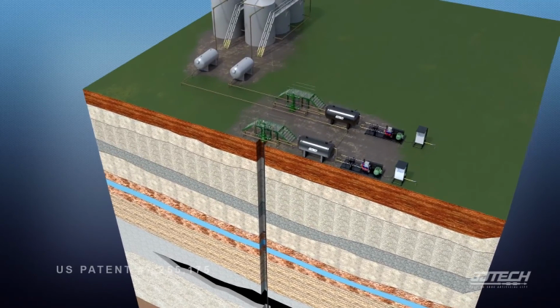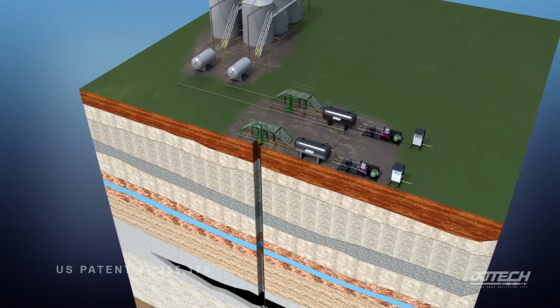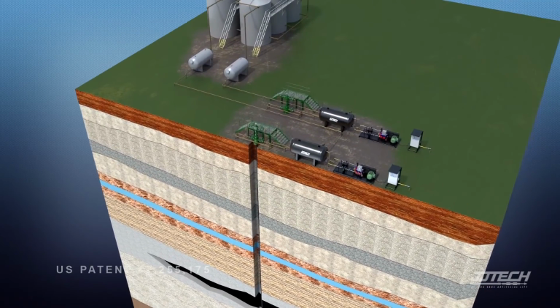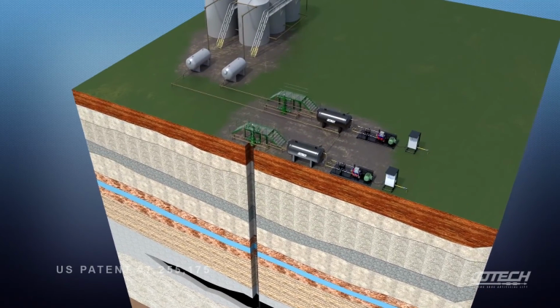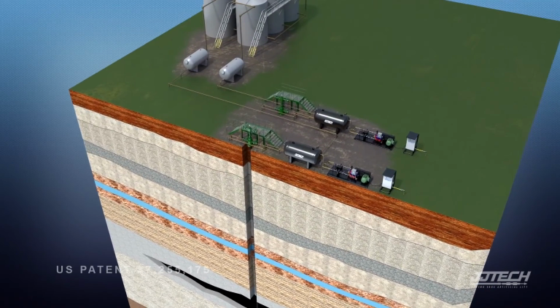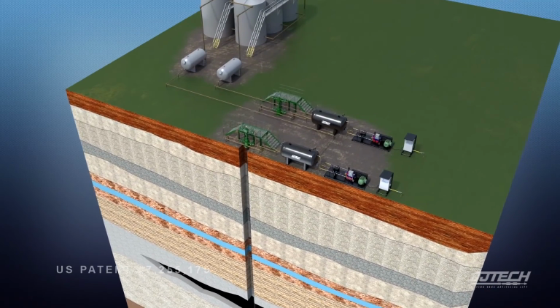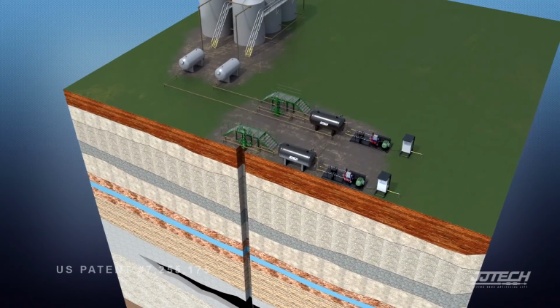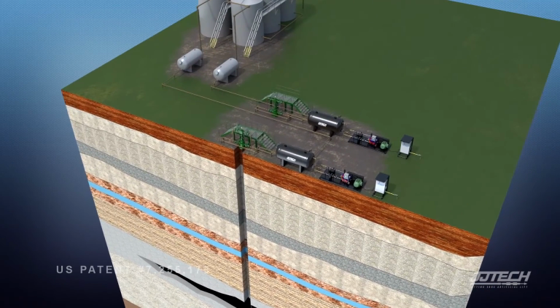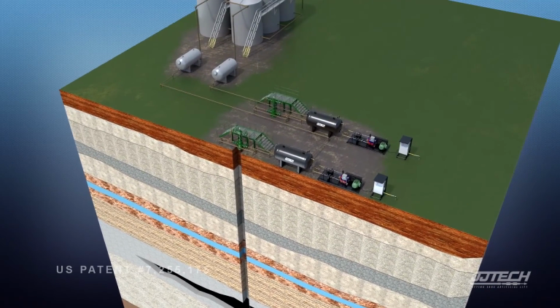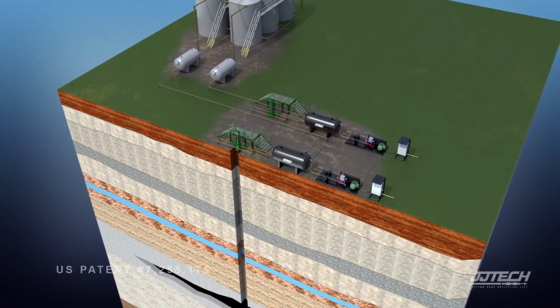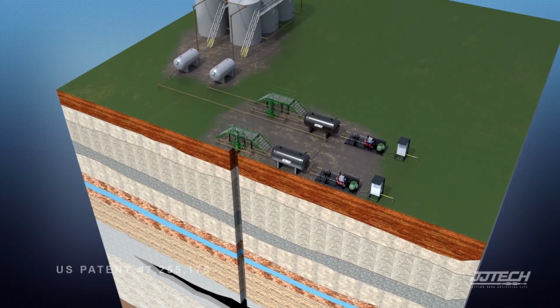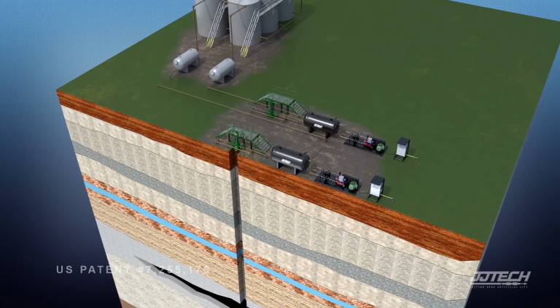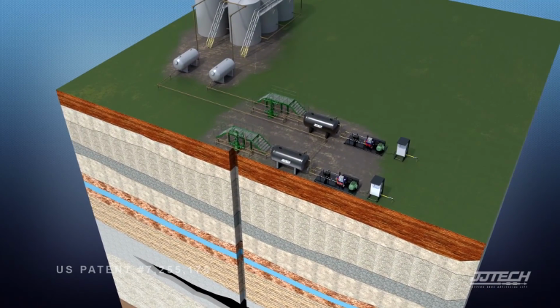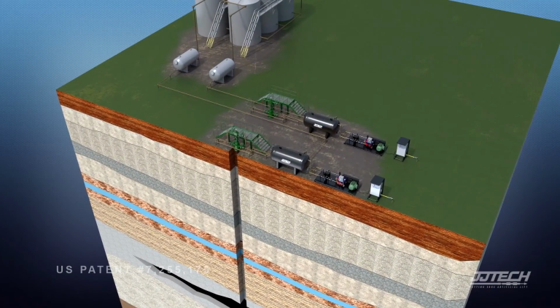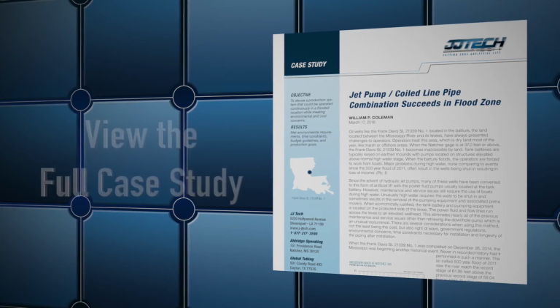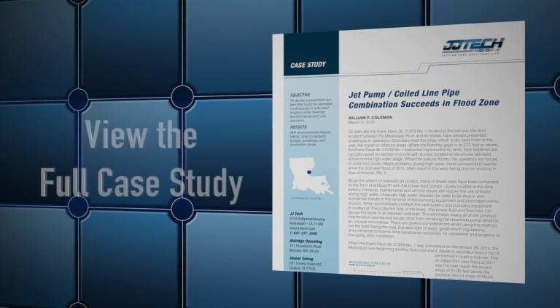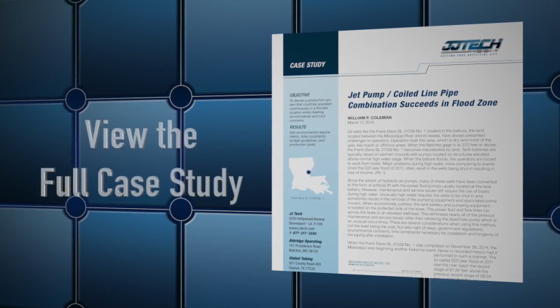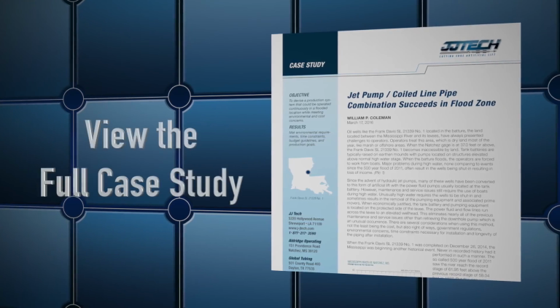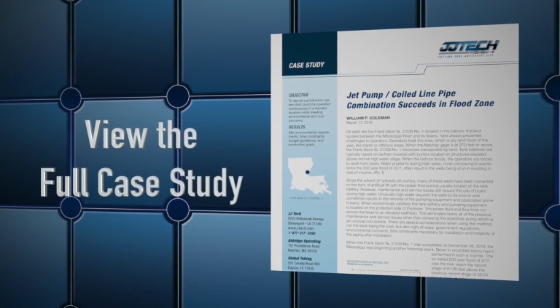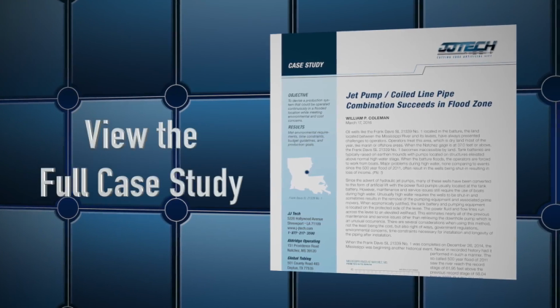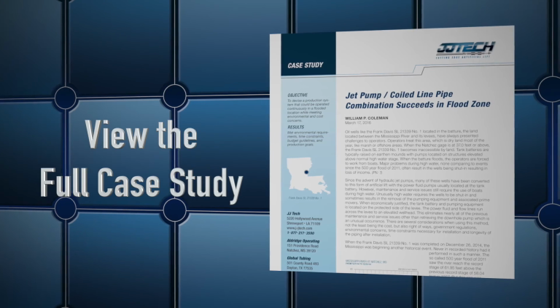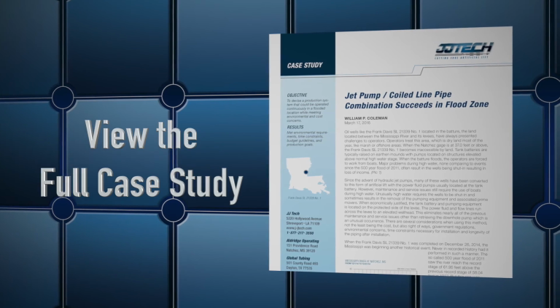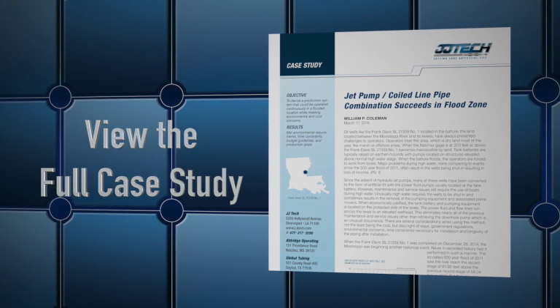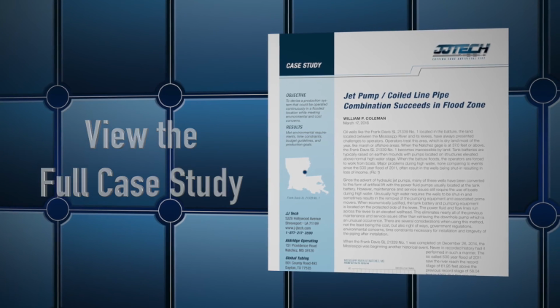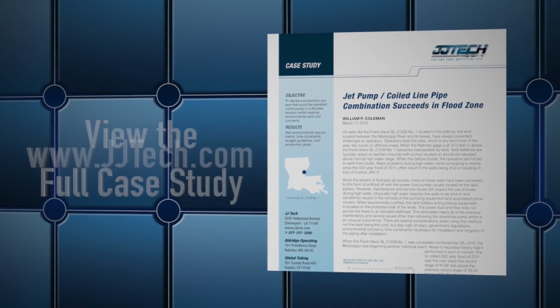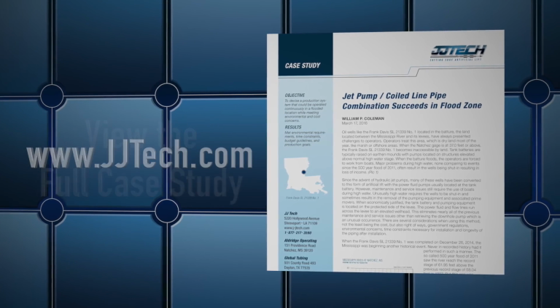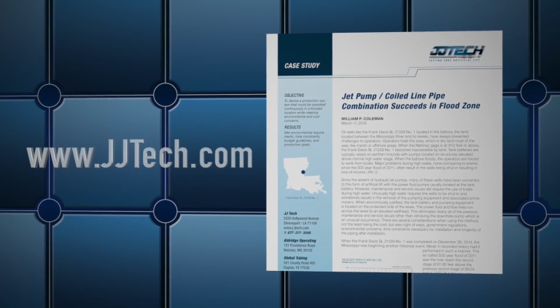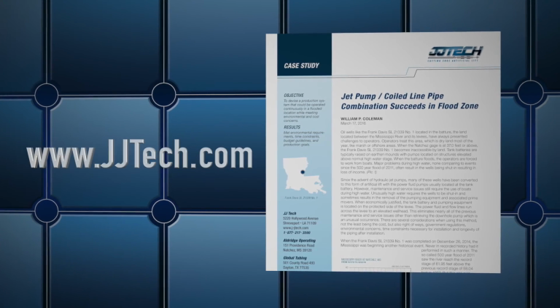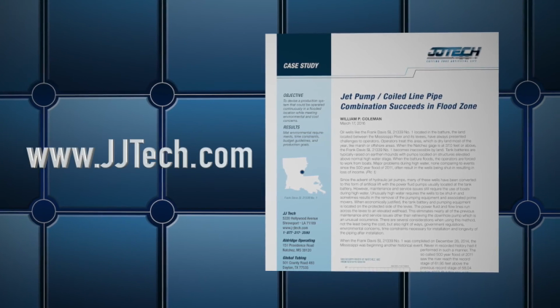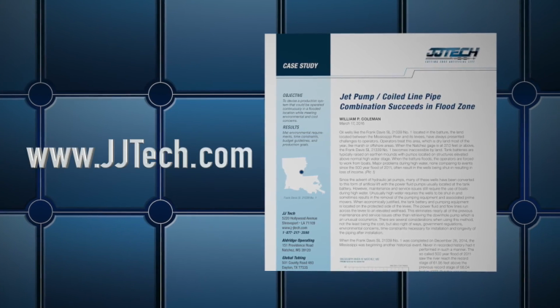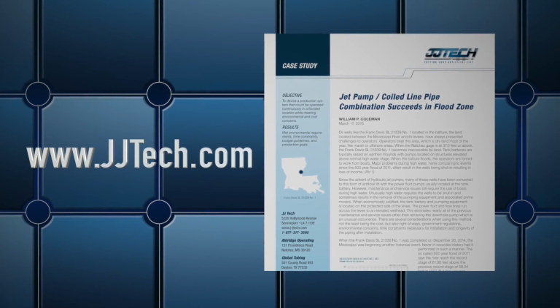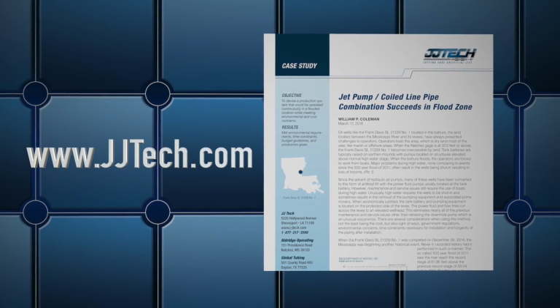This well is not one of them. View the full case study at JJTech.com.